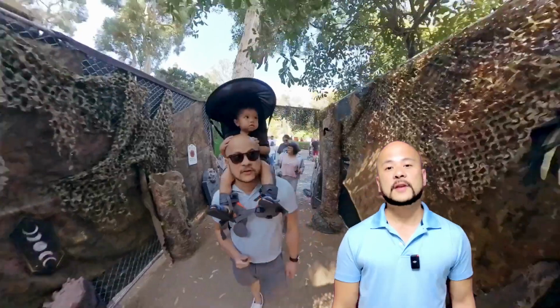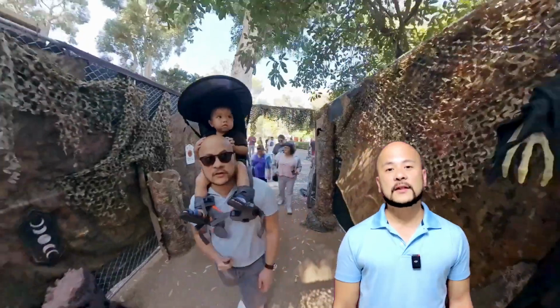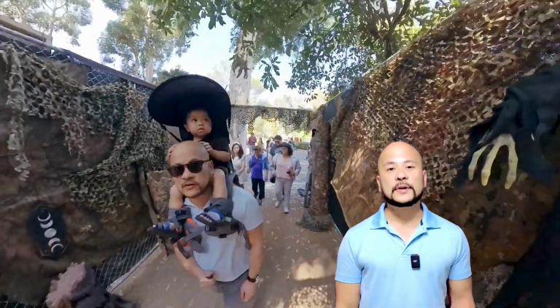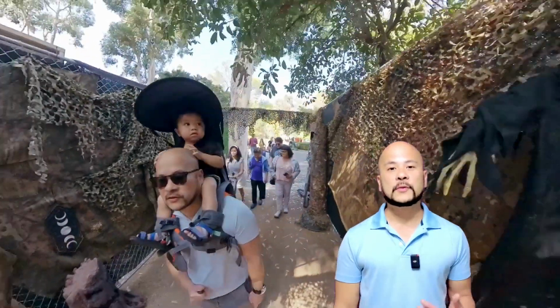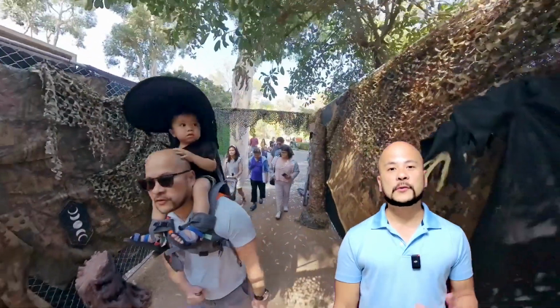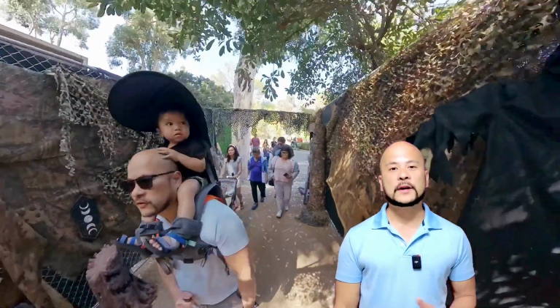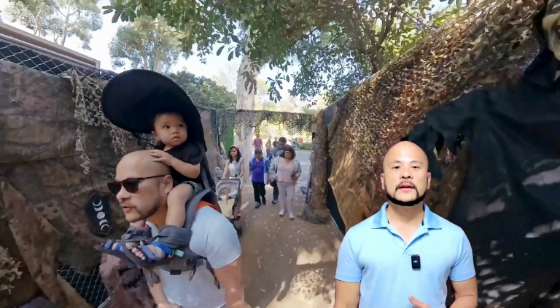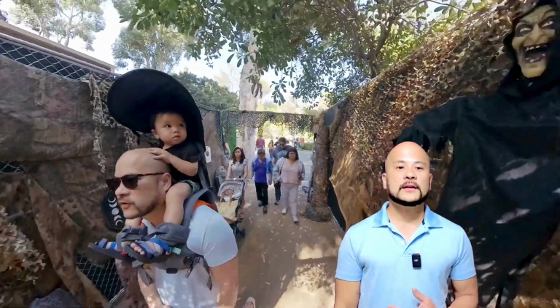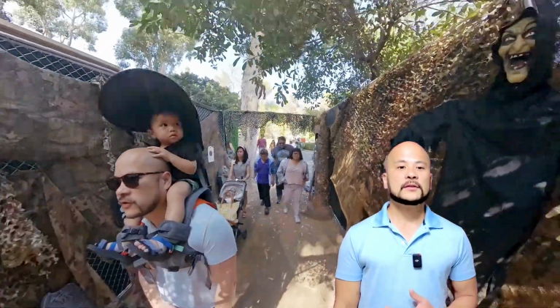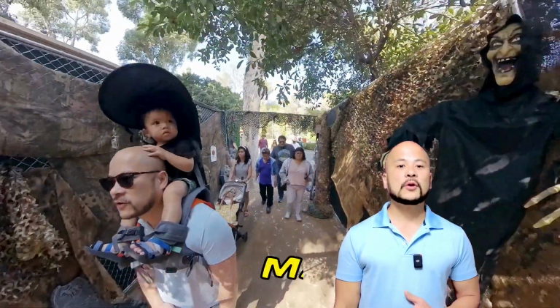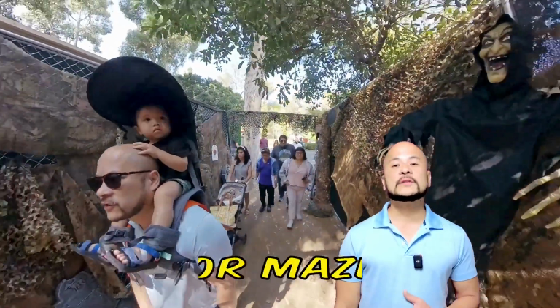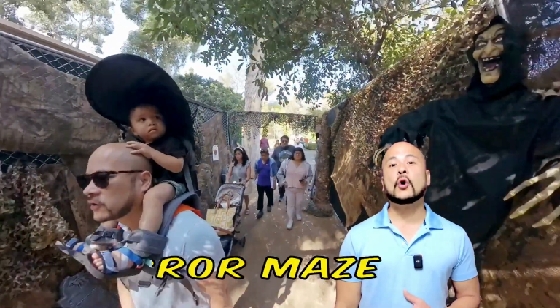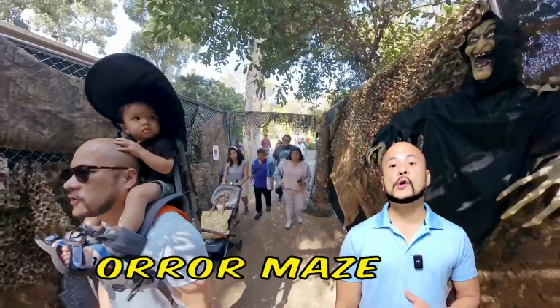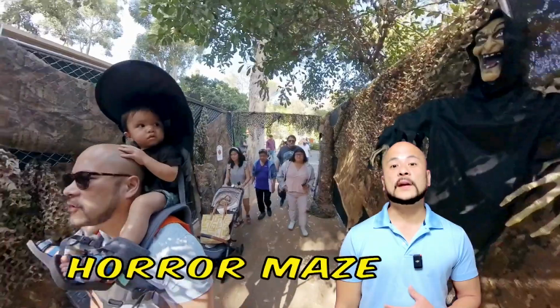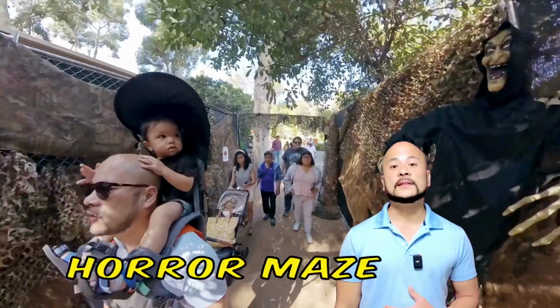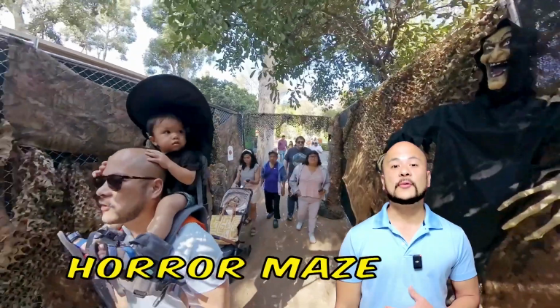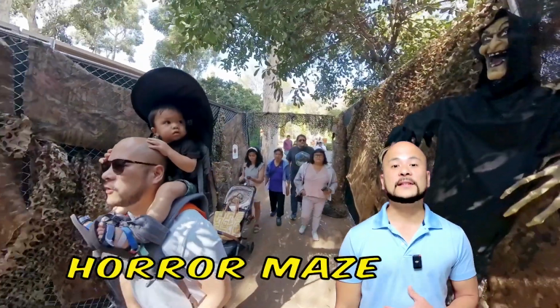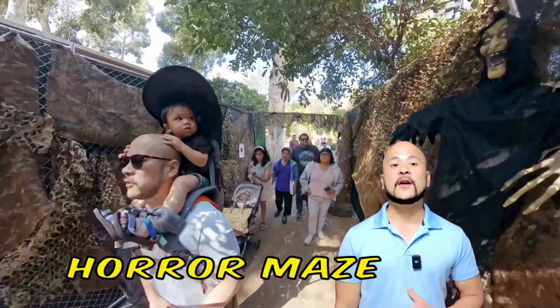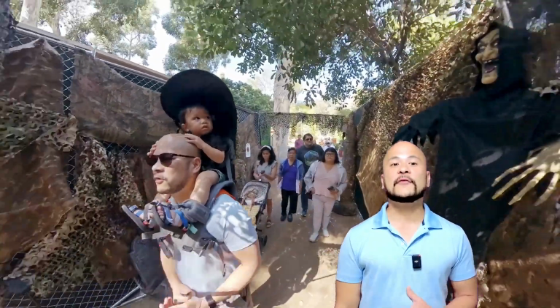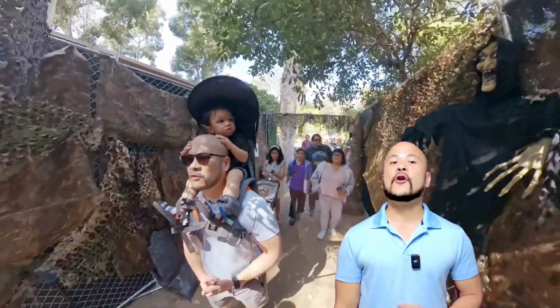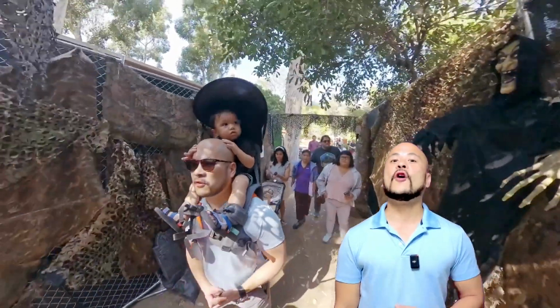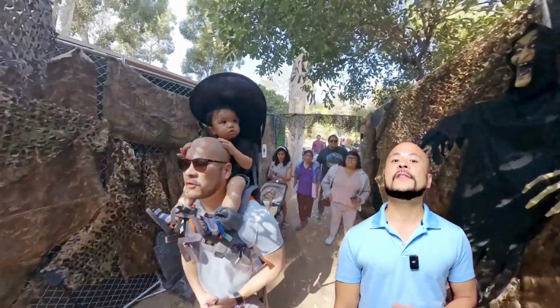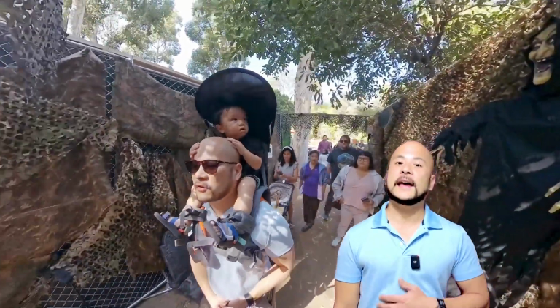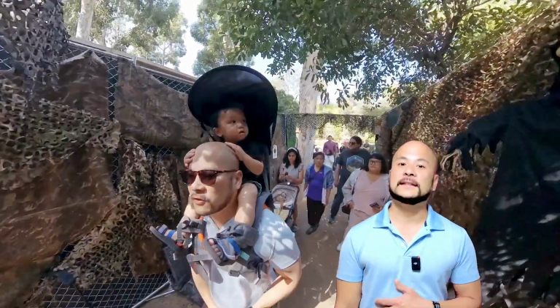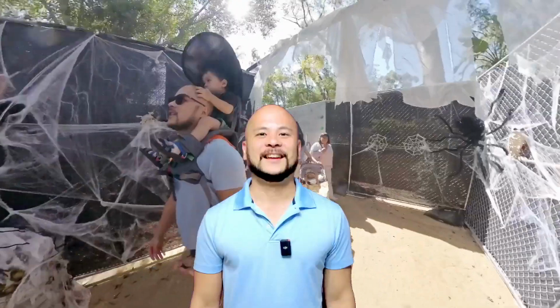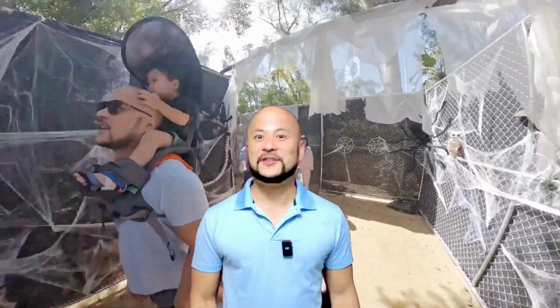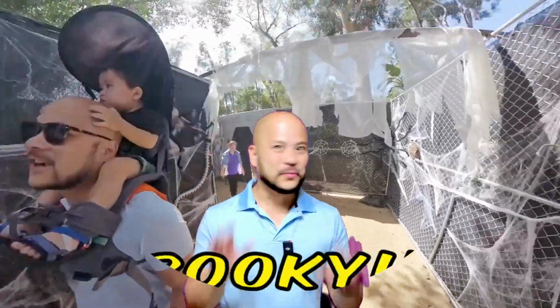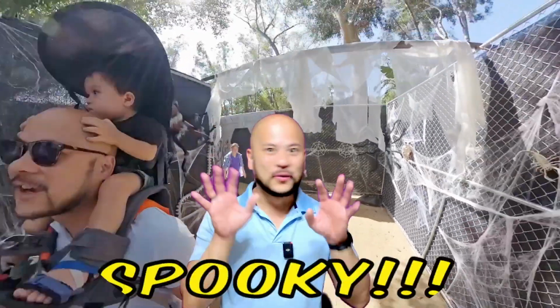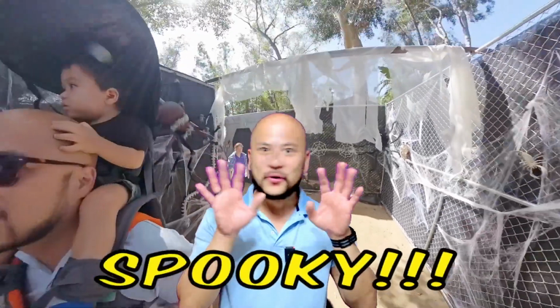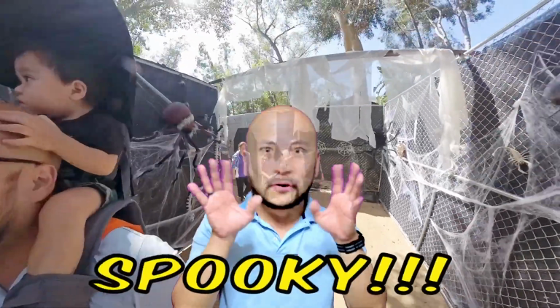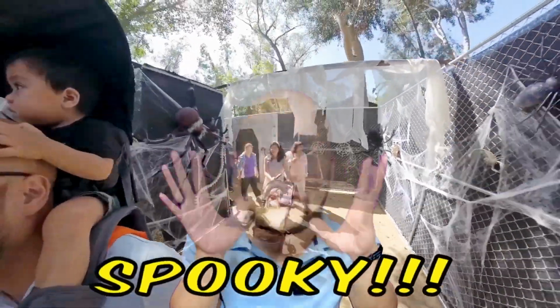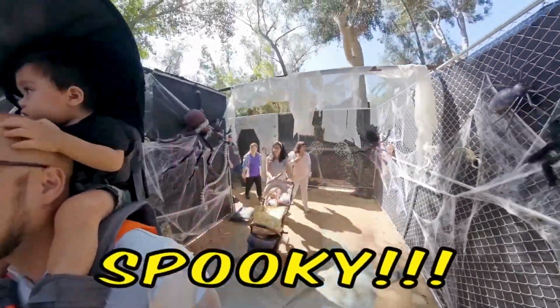It was Halloween when we went, so there was a horror maze that was set up for all the guests. Spooky!